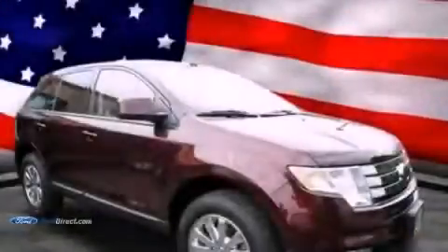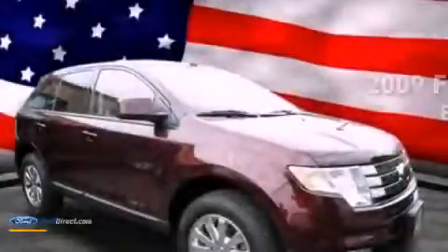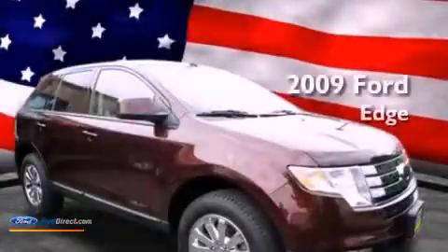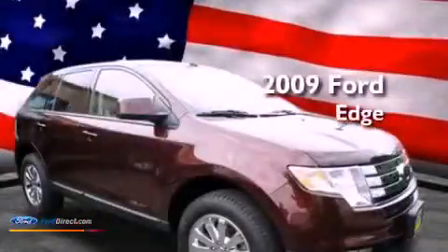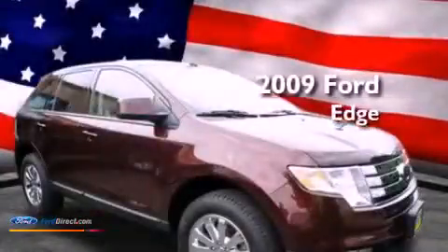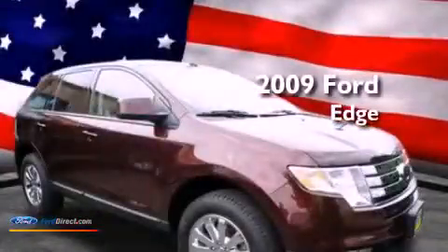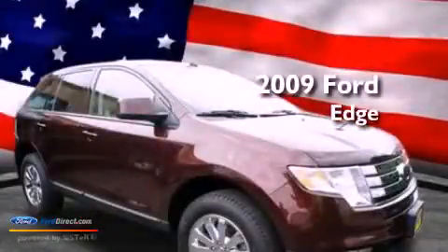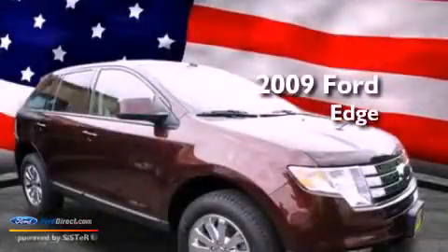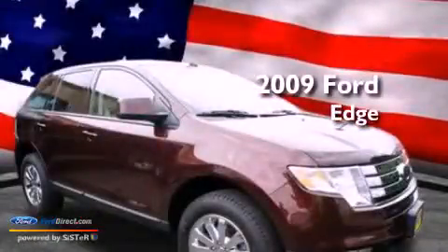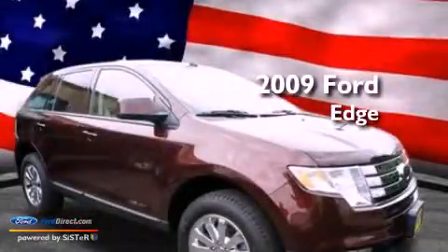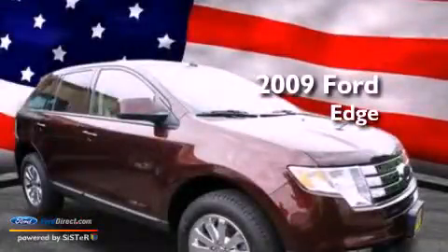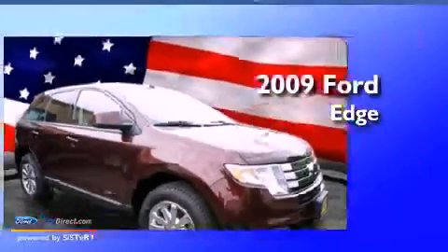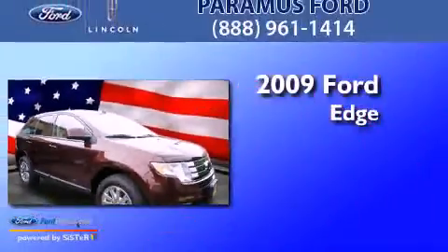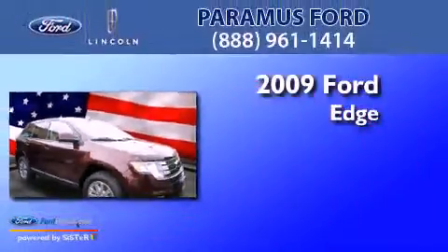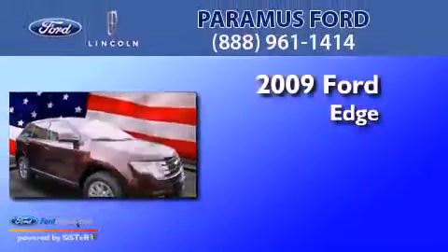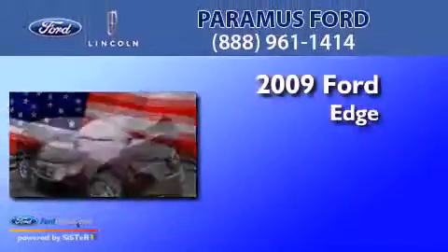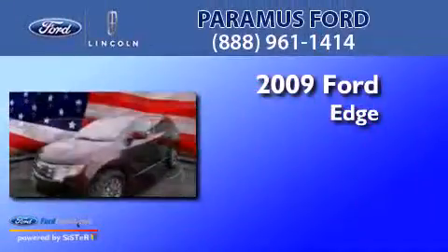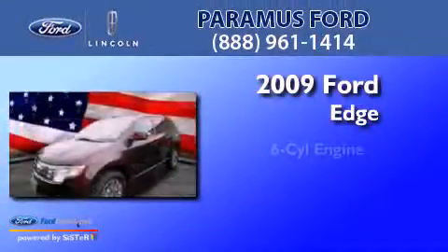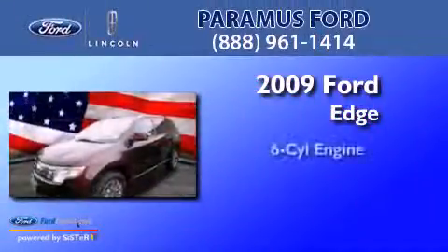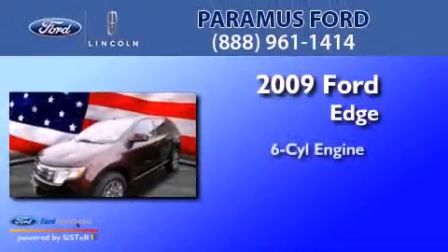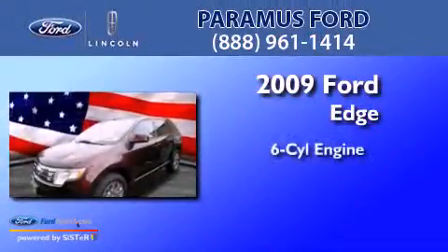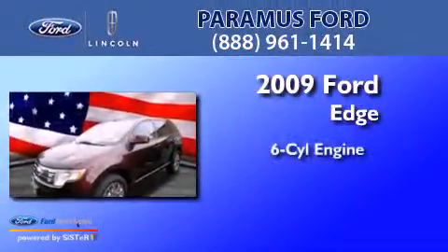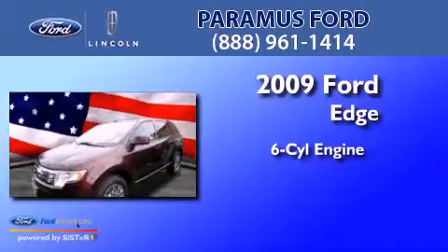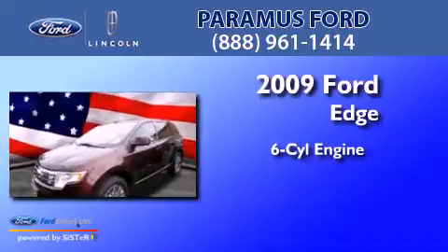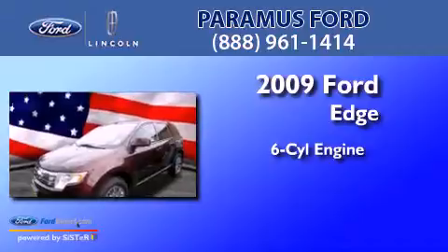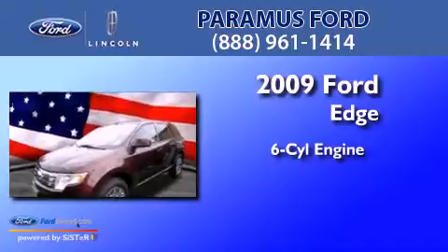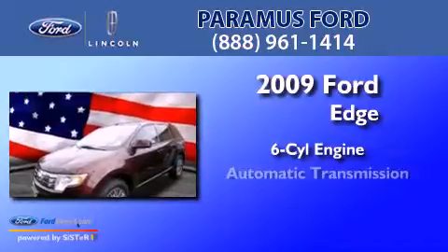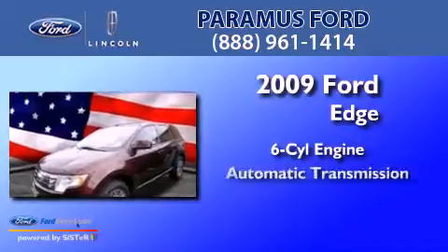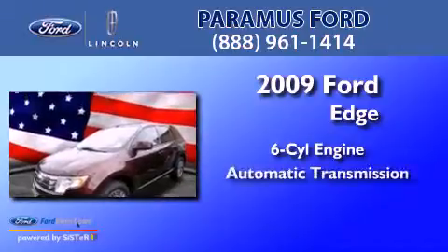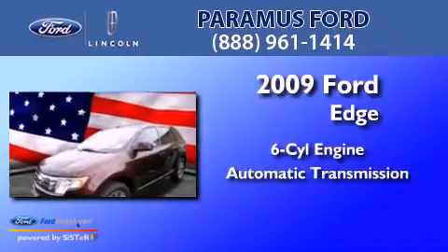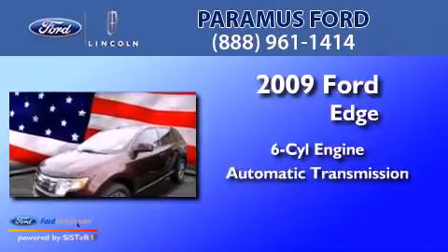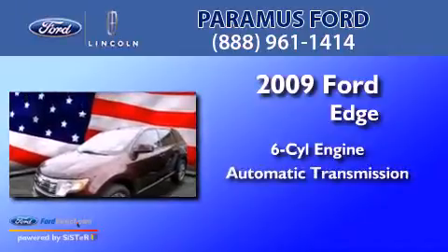This is a 2009 Ford Edge. It has a six-cylinder engine and an automatic transmission.